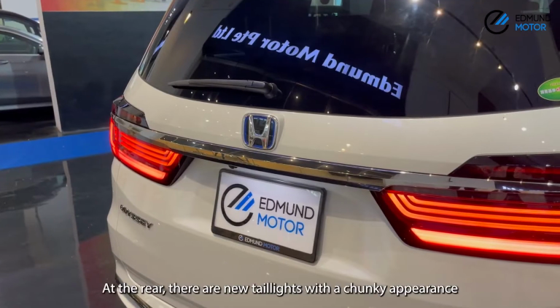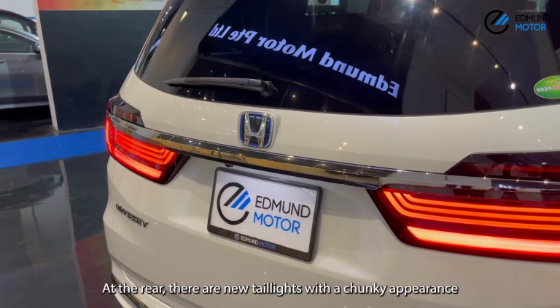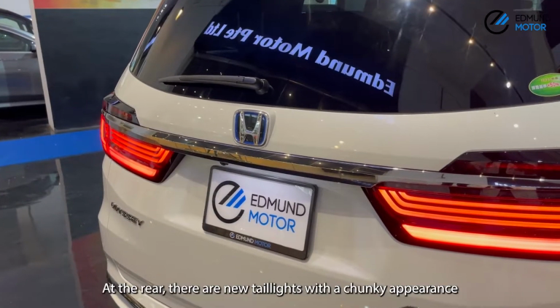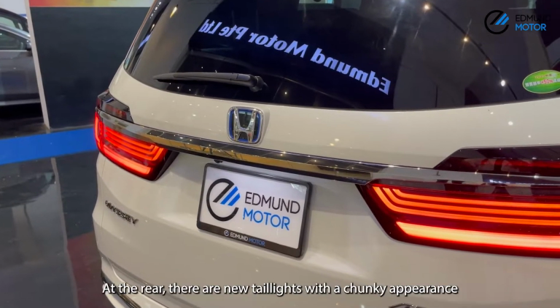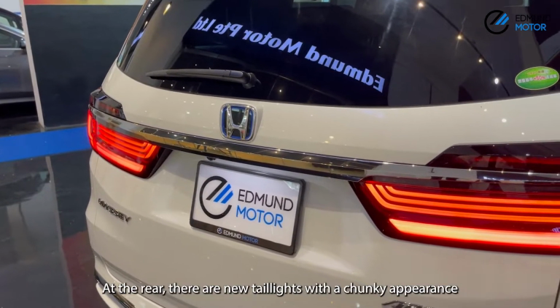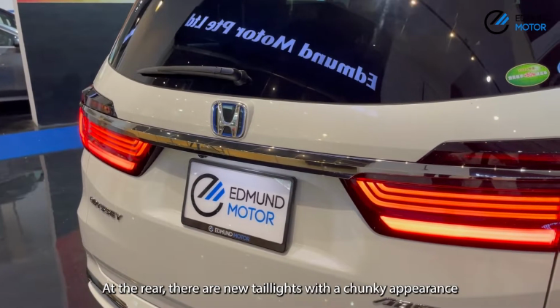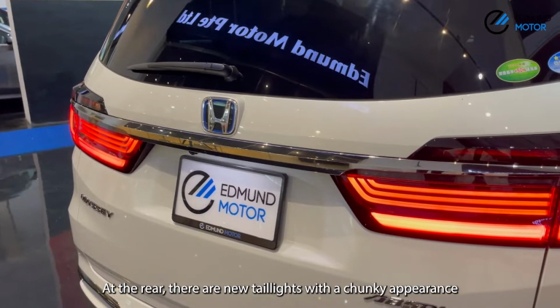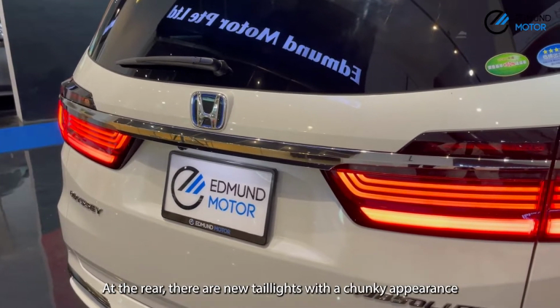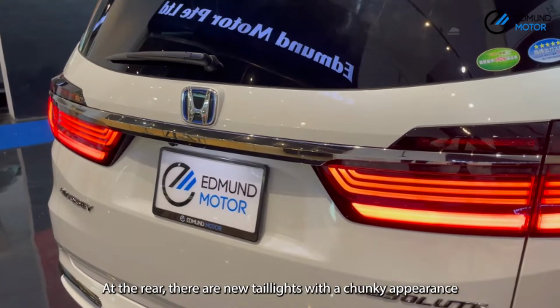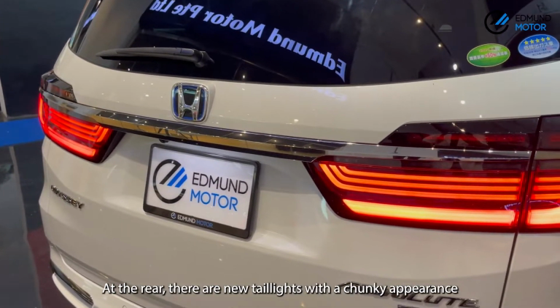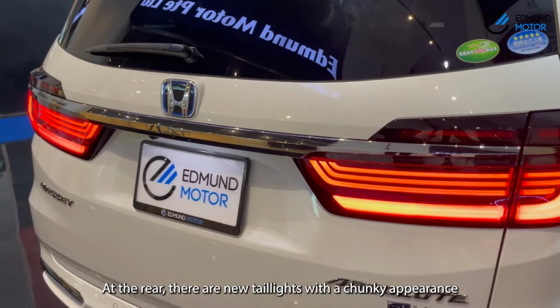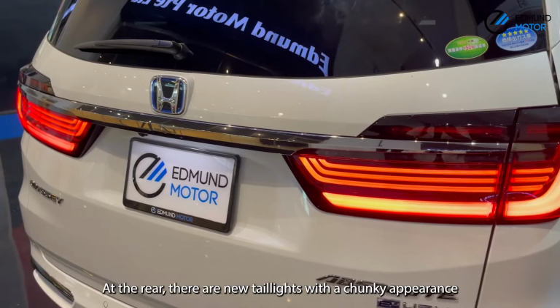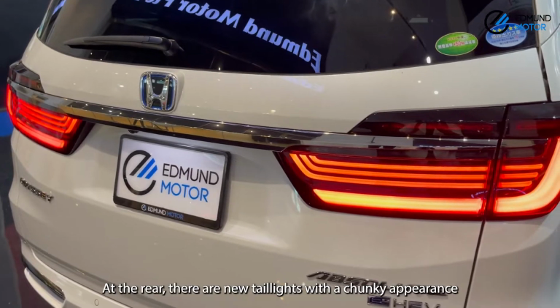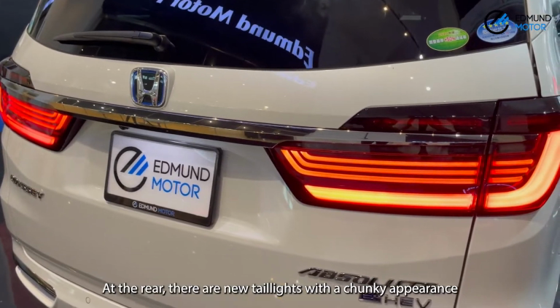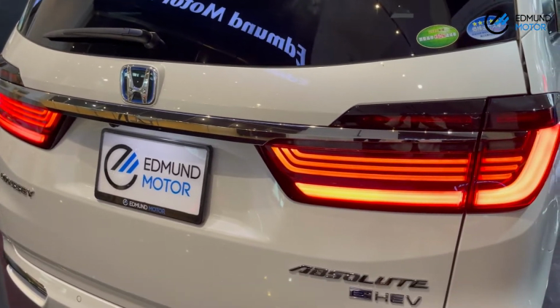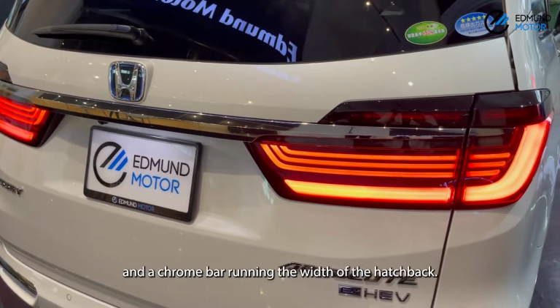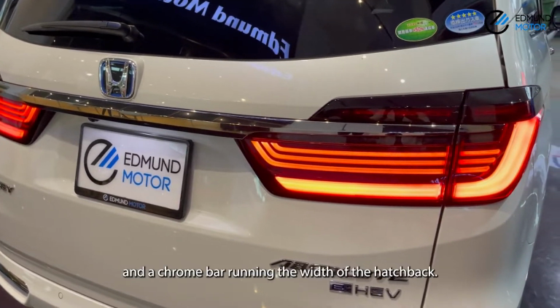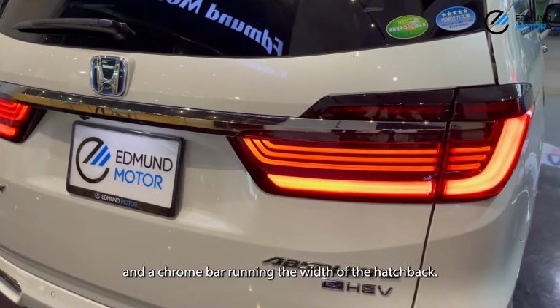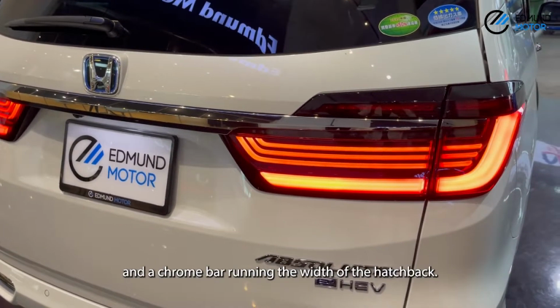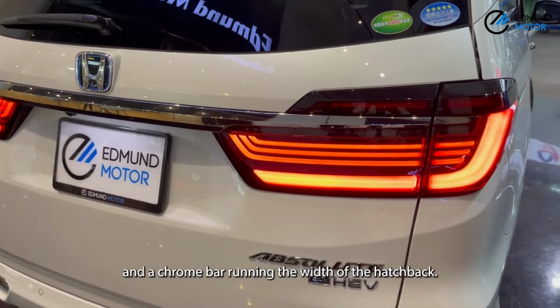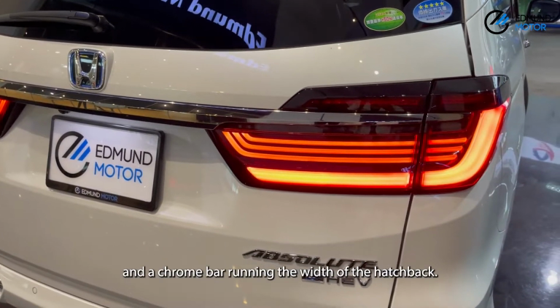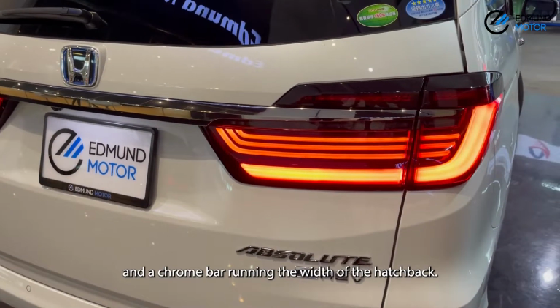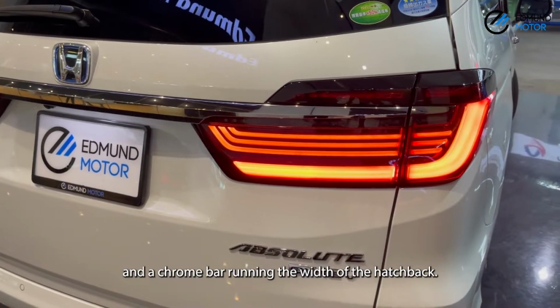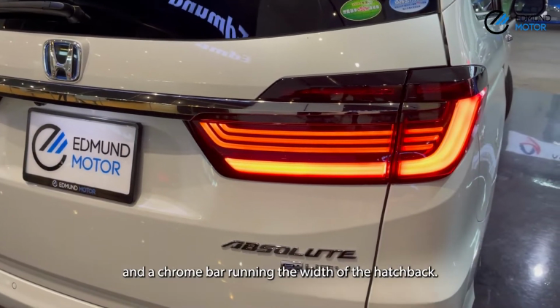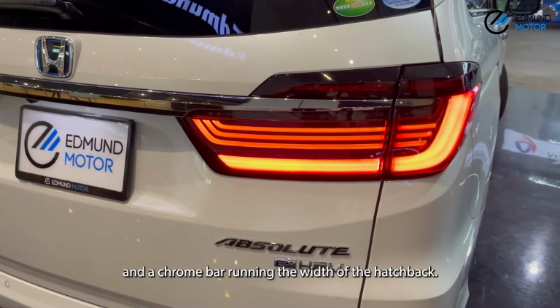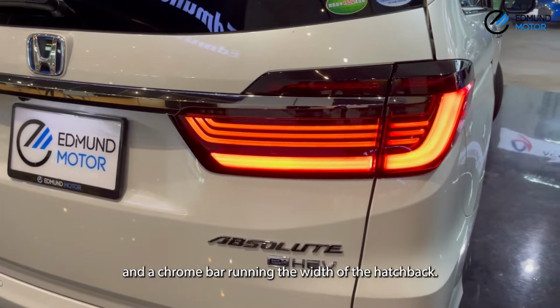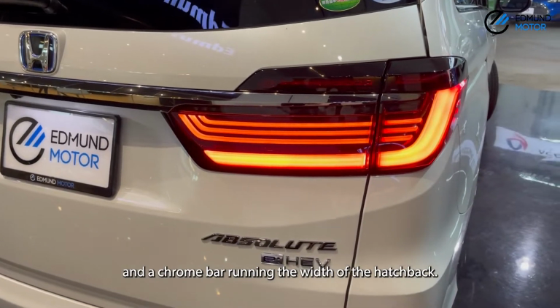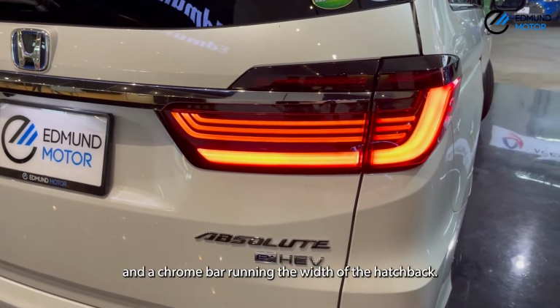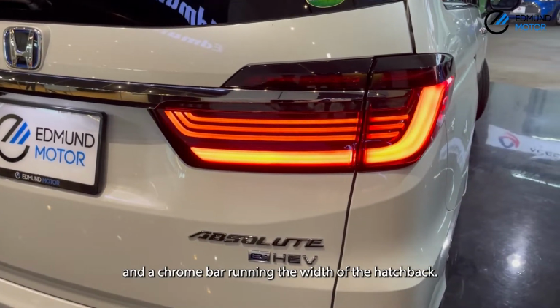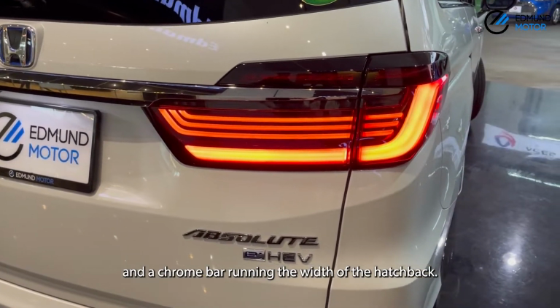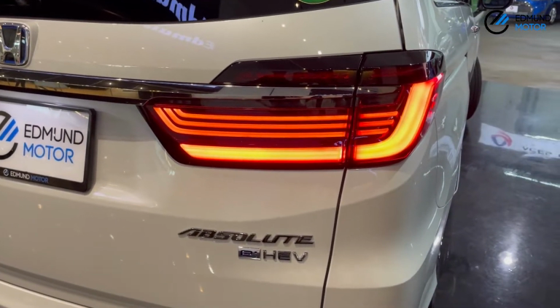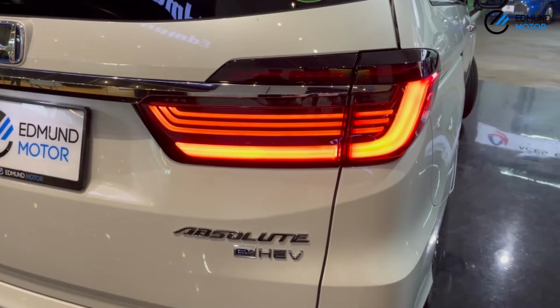At the rear, there are new tail lights with a chunky appearance and a chrome bar running the width of the hatchback.